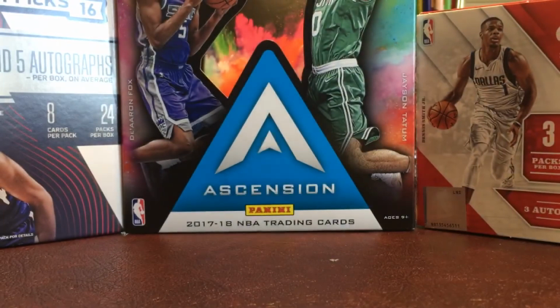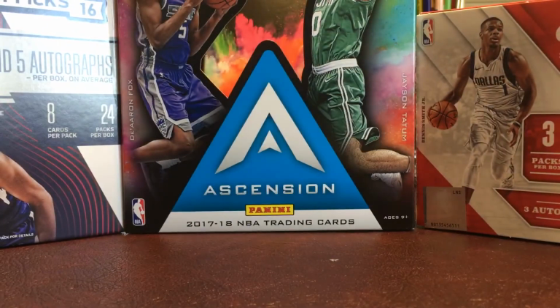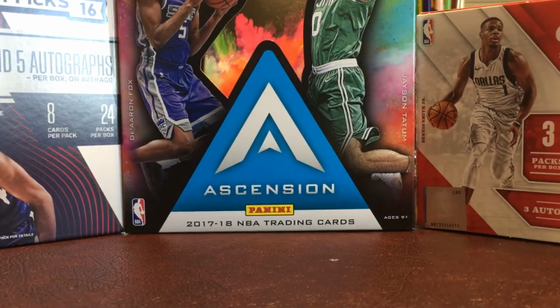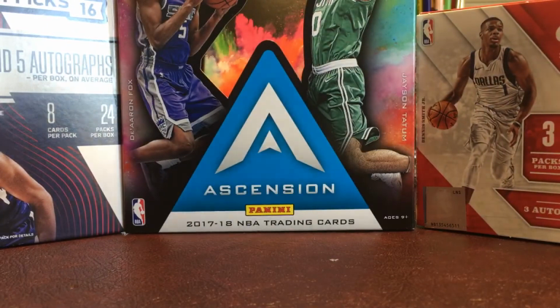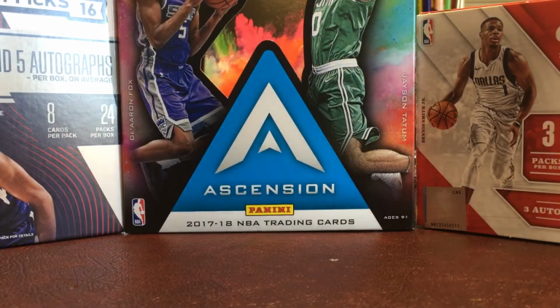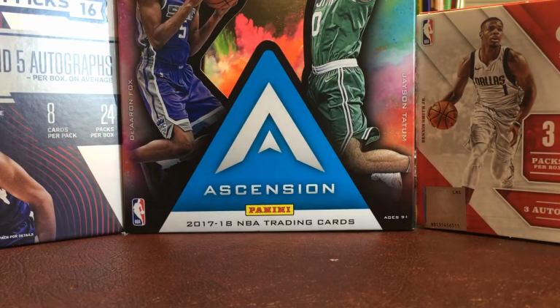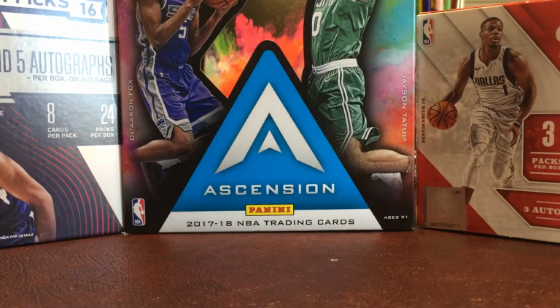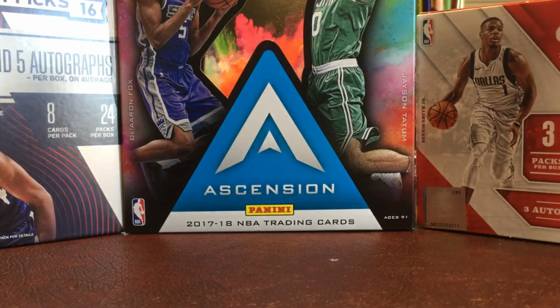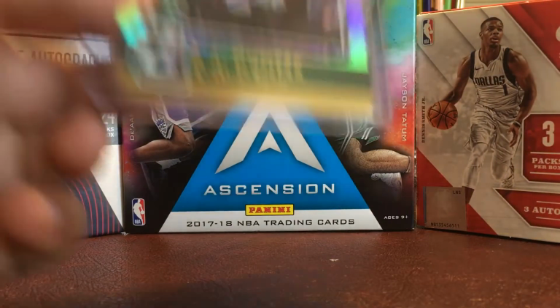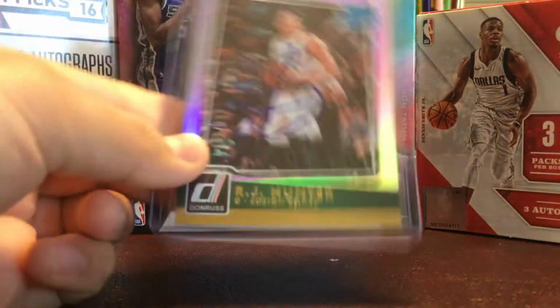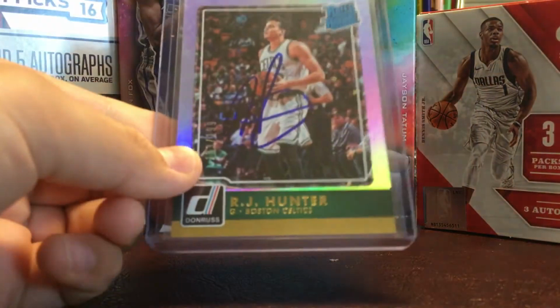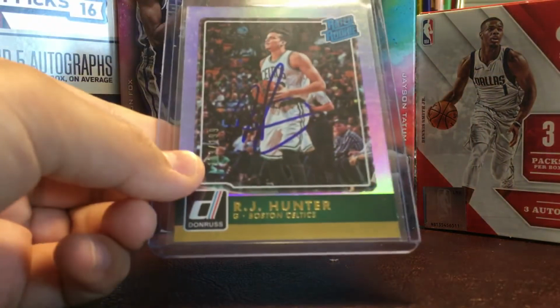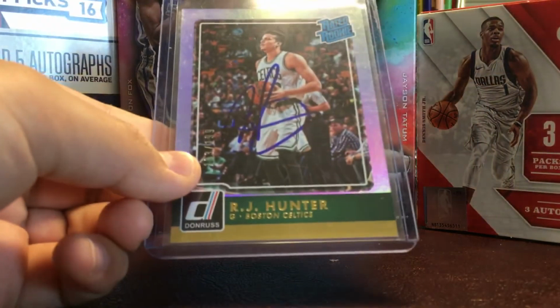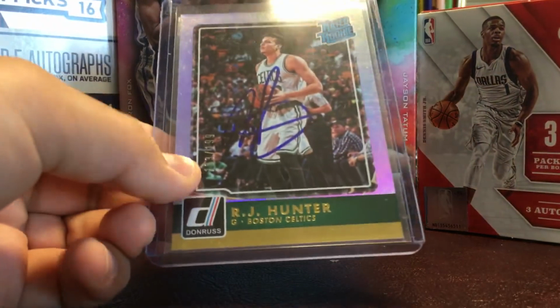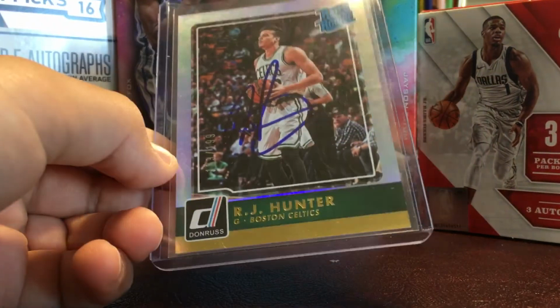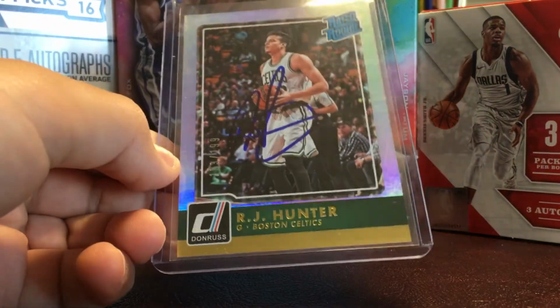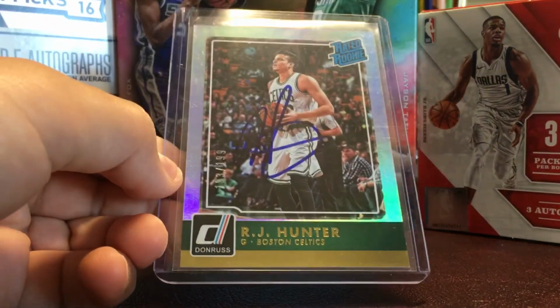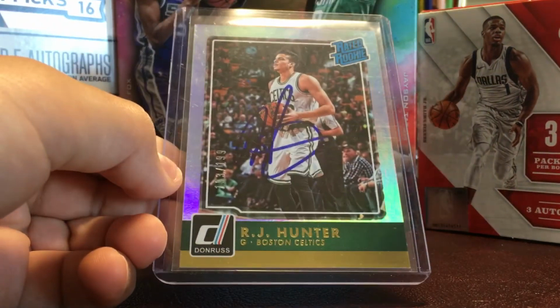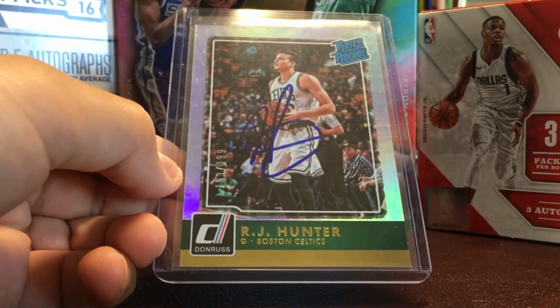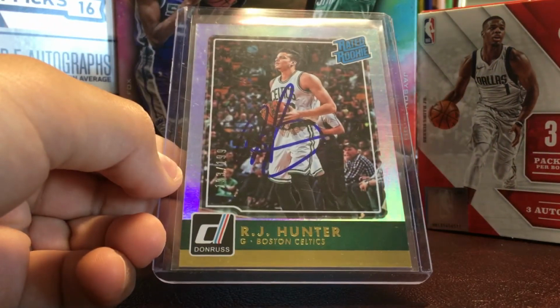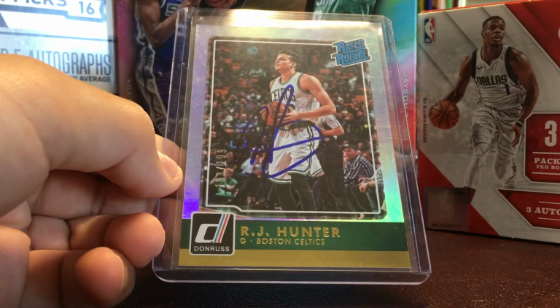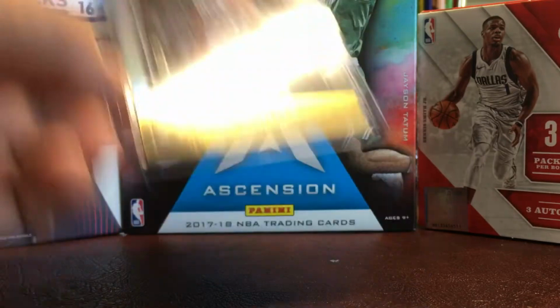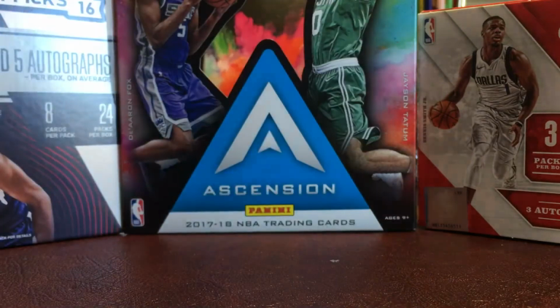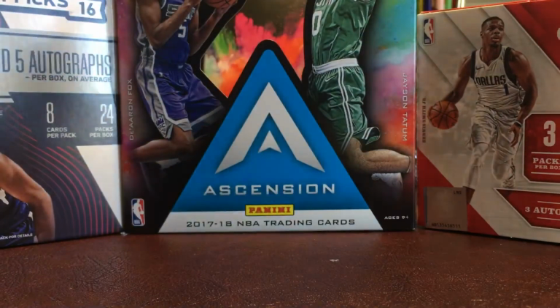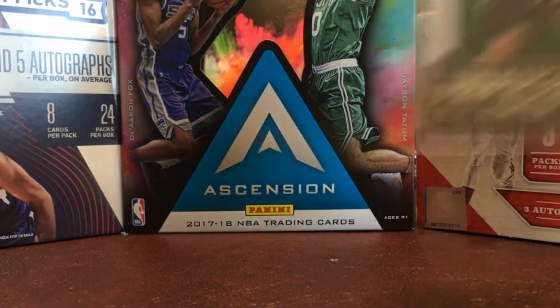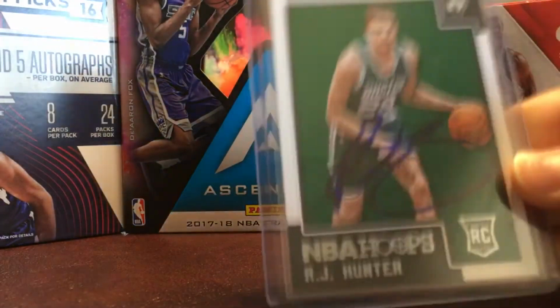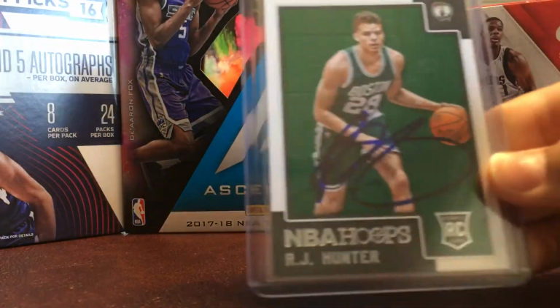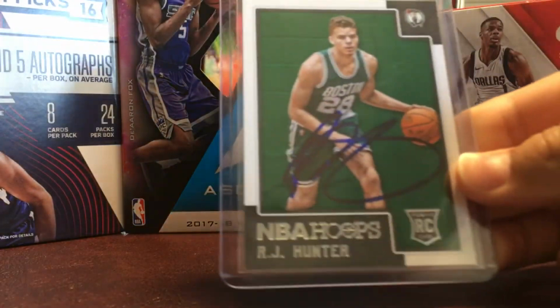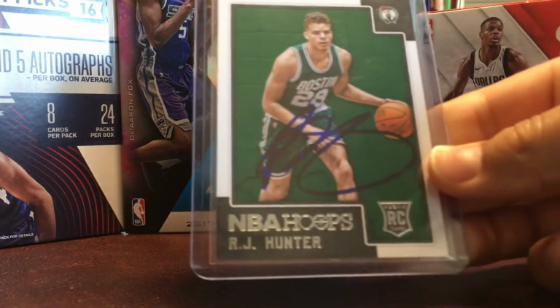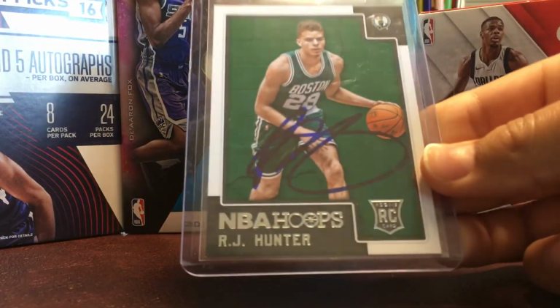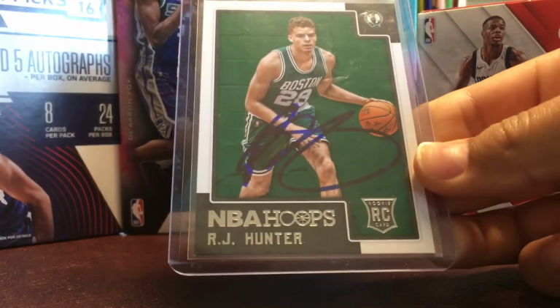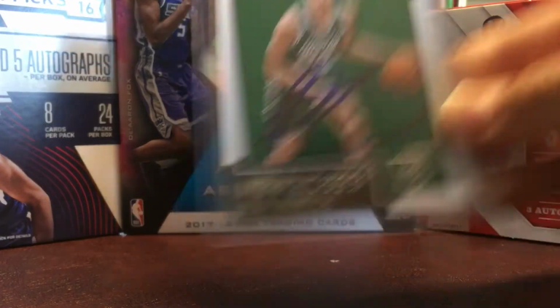And I got two from RJ Hunter. First he signed this rated rookie, numbered to 199, and then this Hoops base rookie.